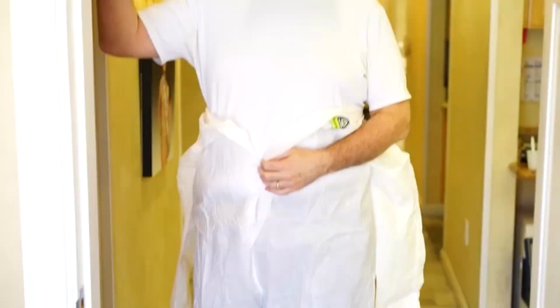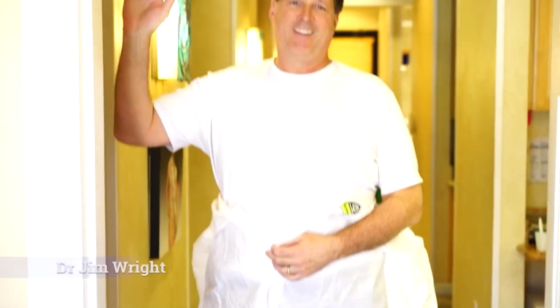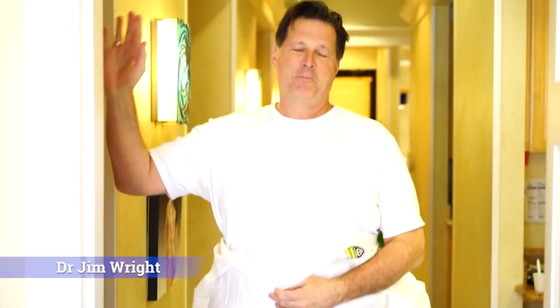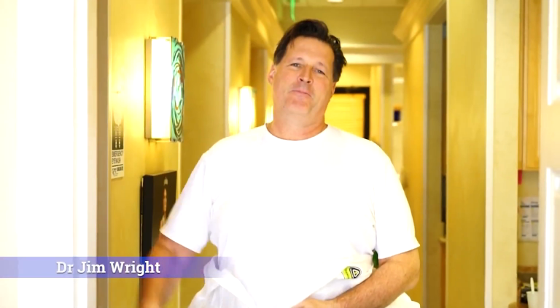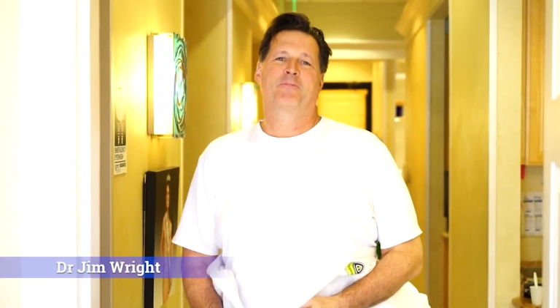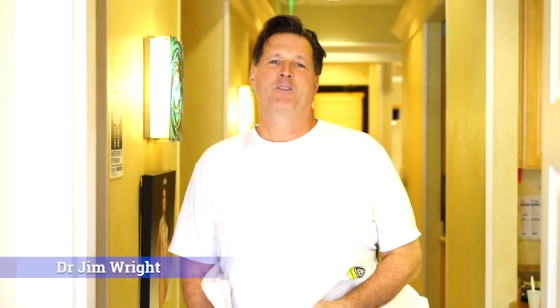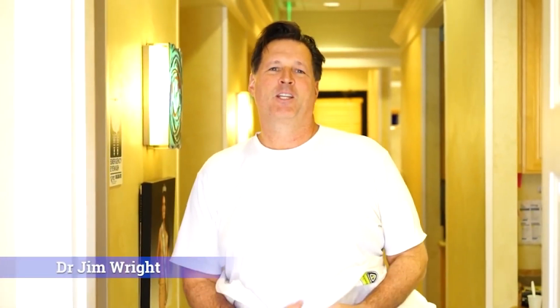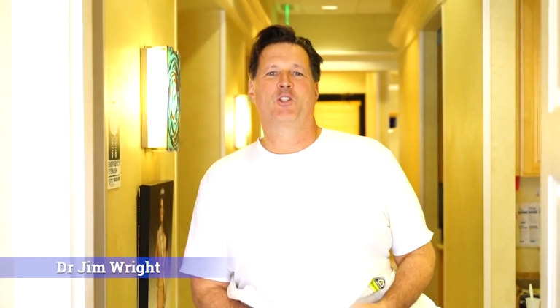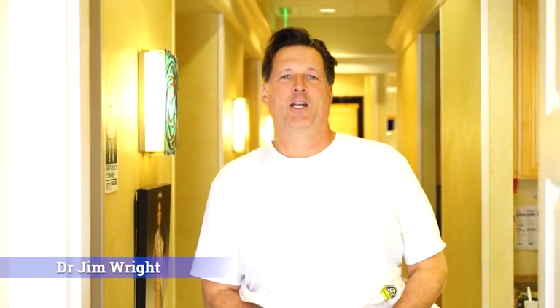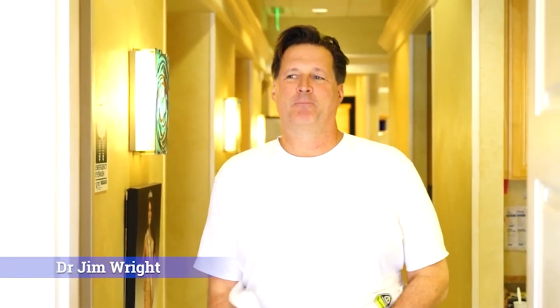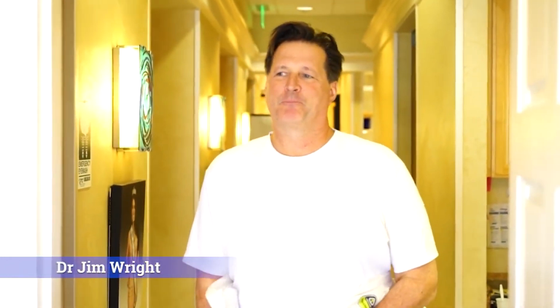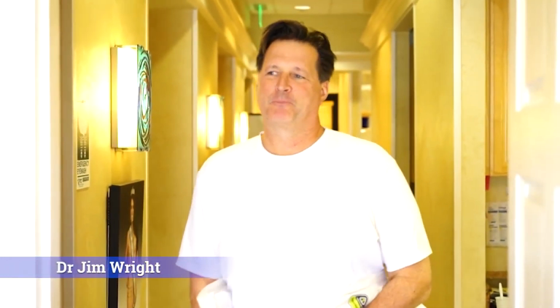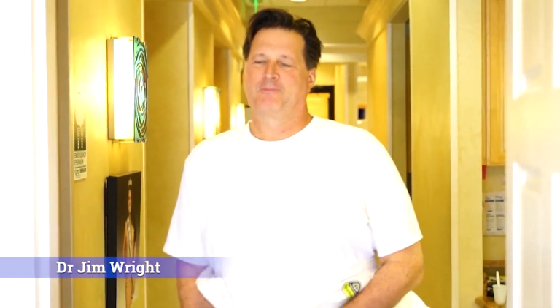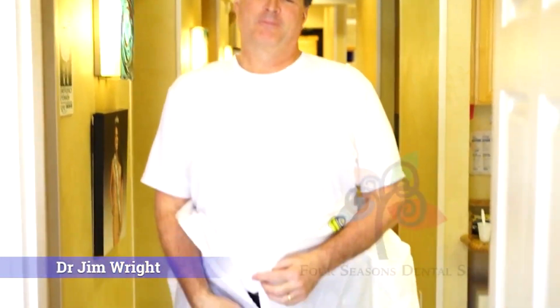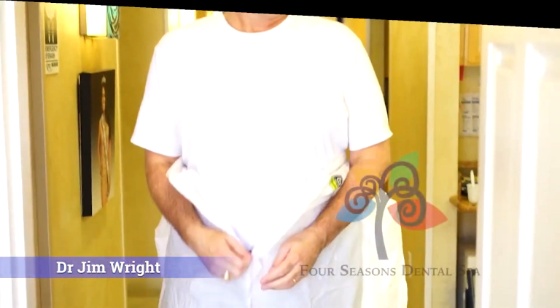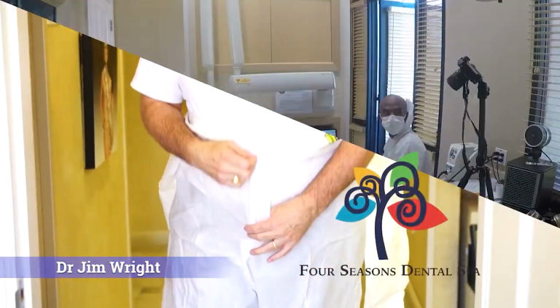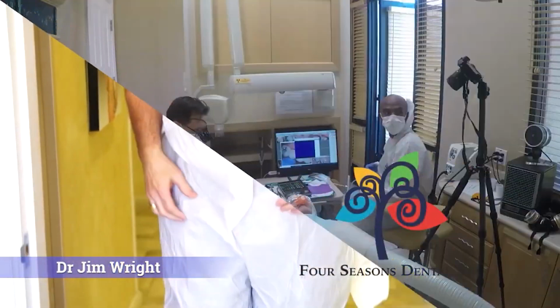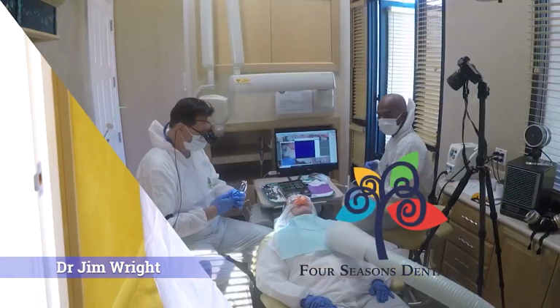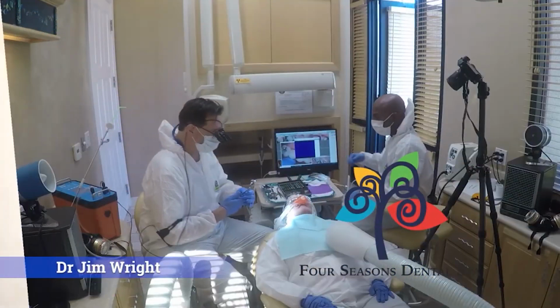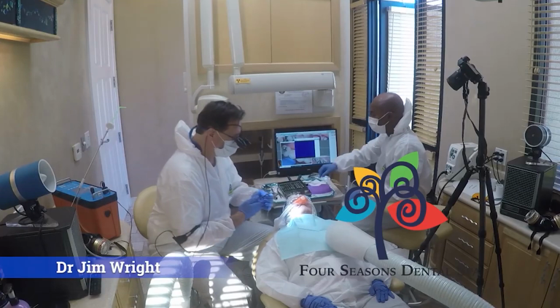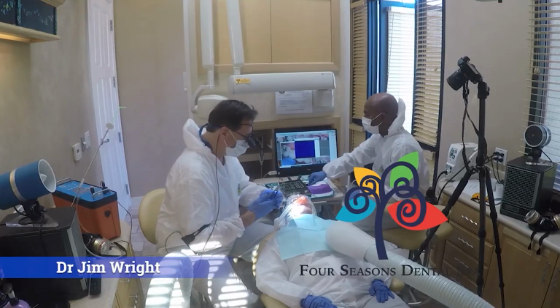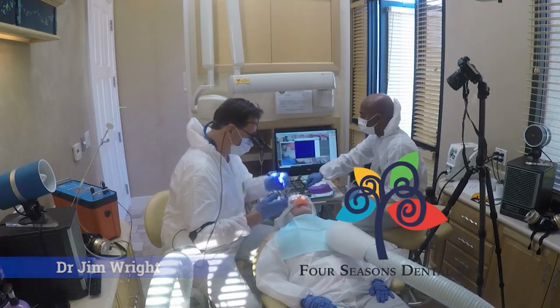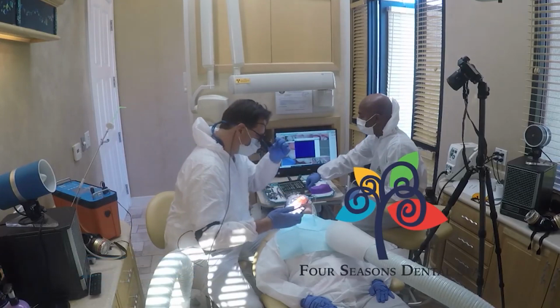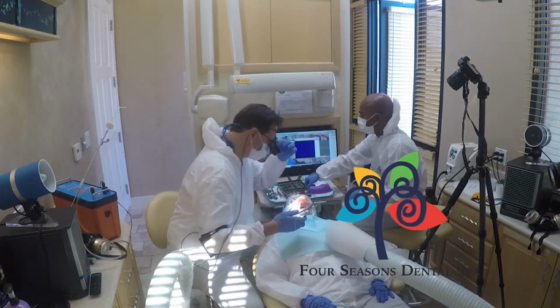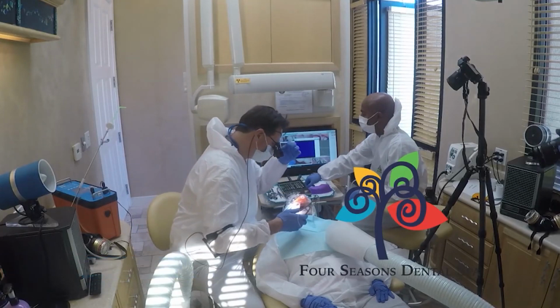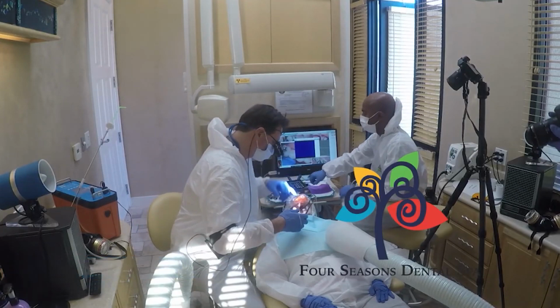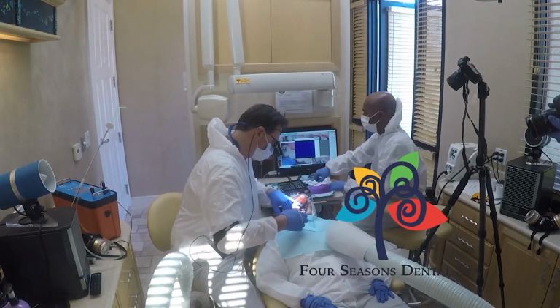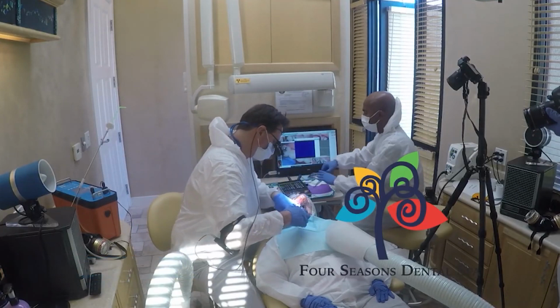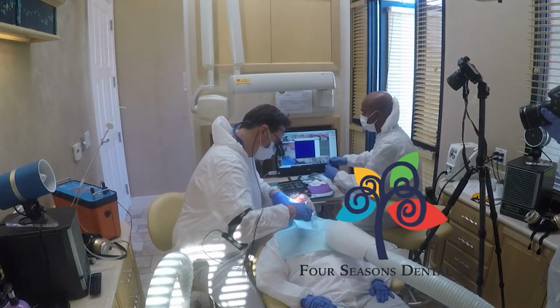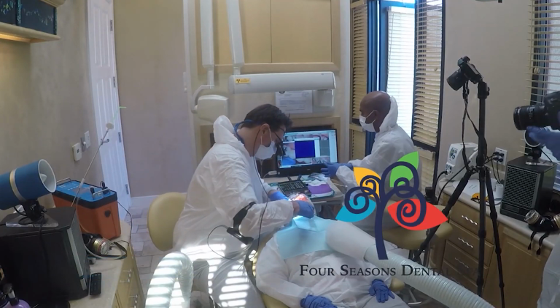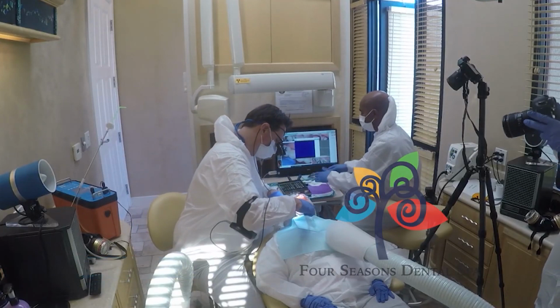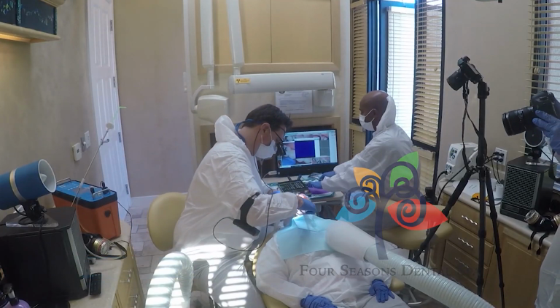Hi guys, Dr. Jim Wright here. Today we're going to be talking about dental dam placement for mercury removal procedure.